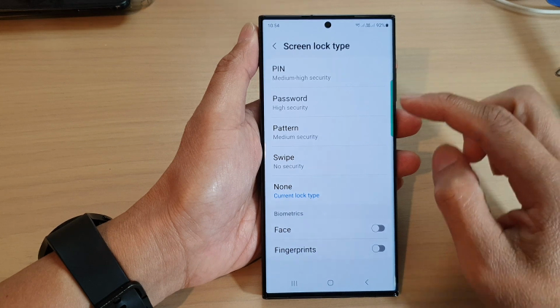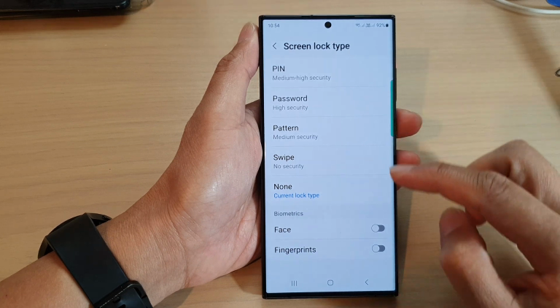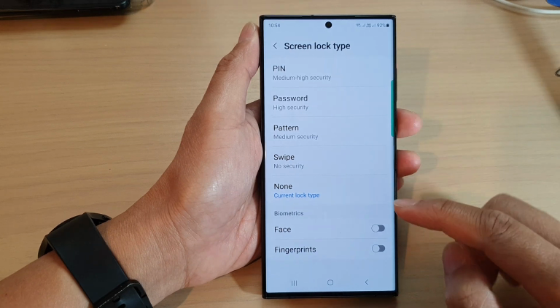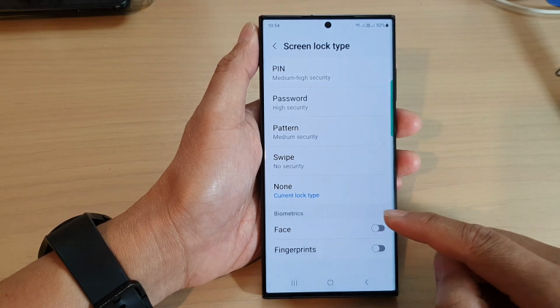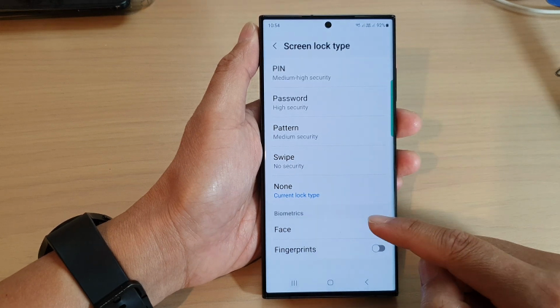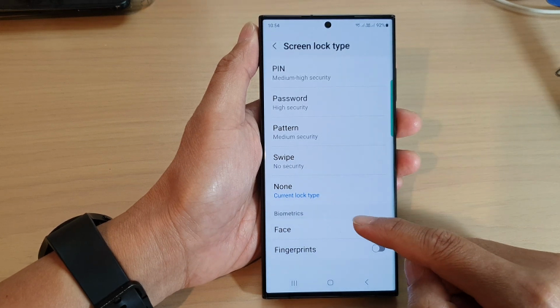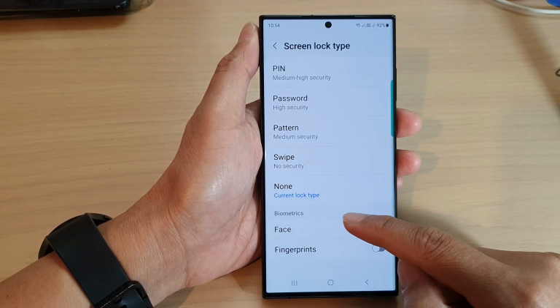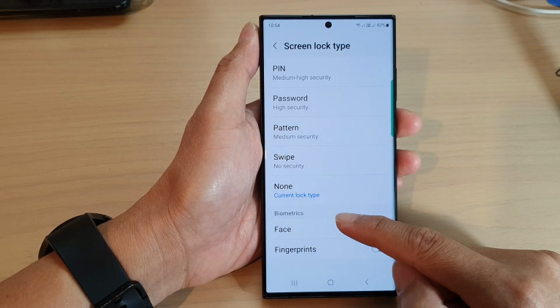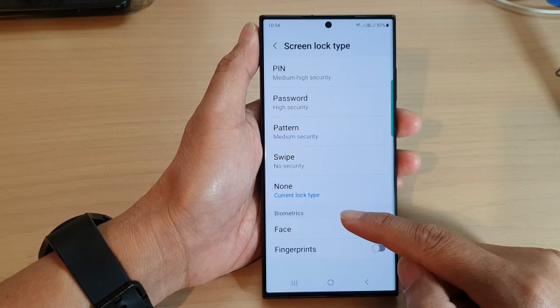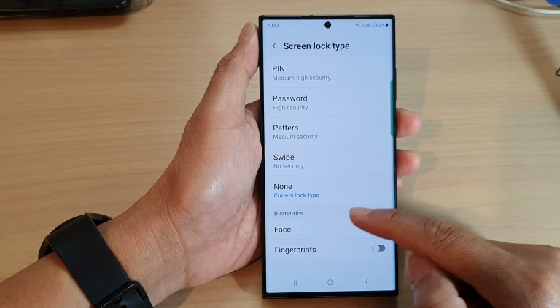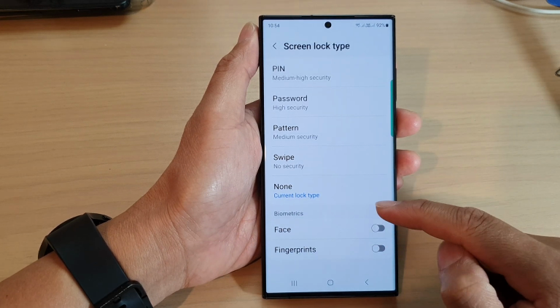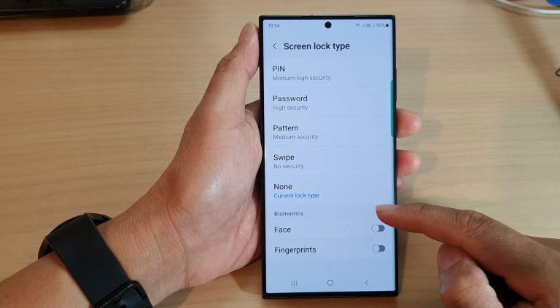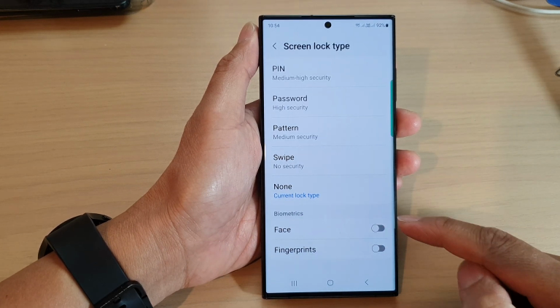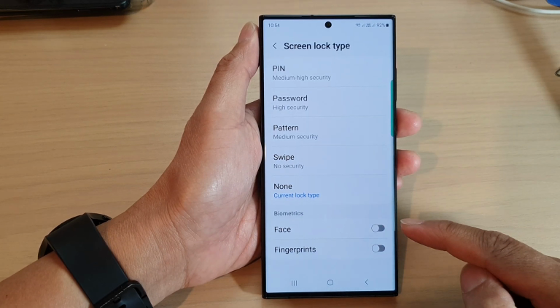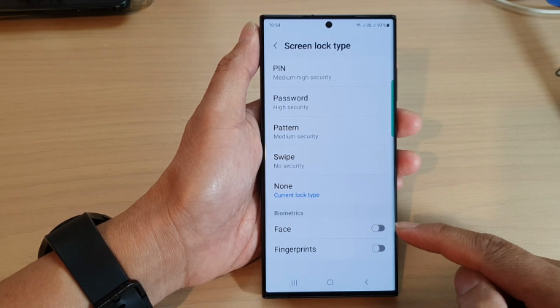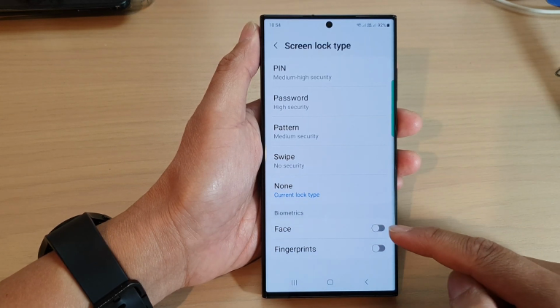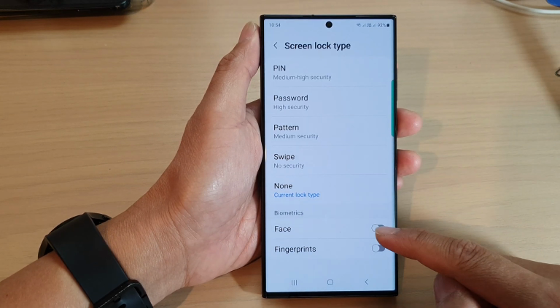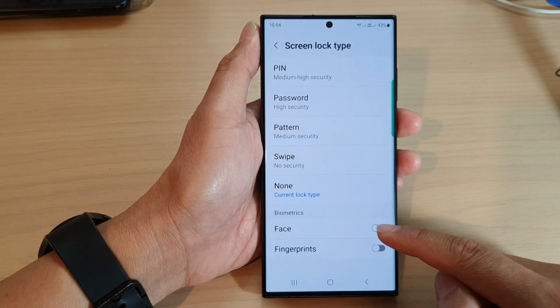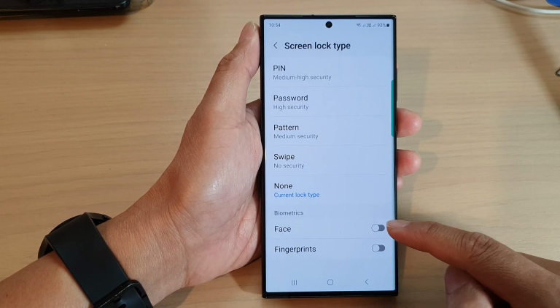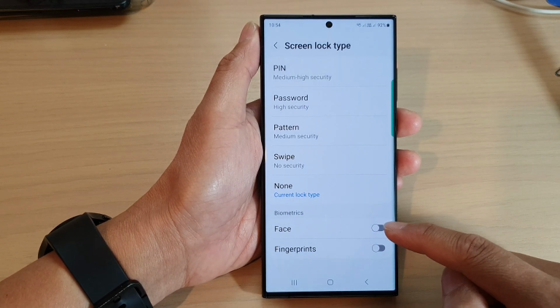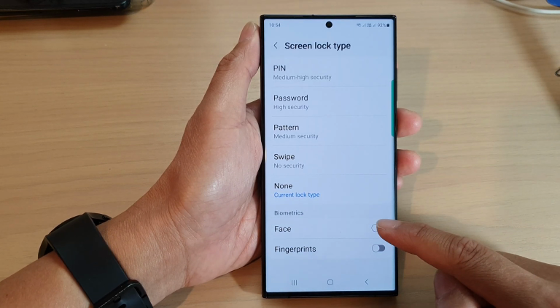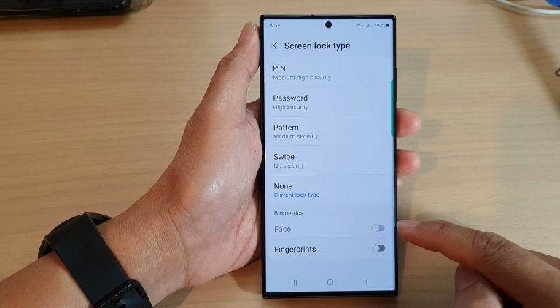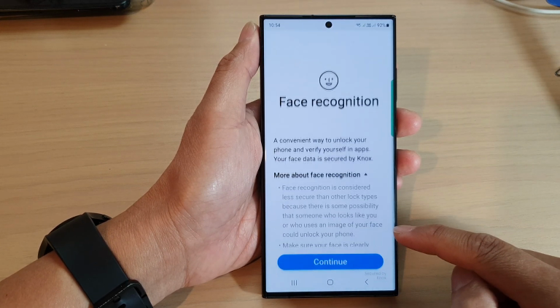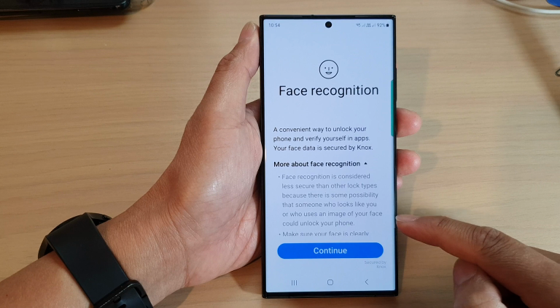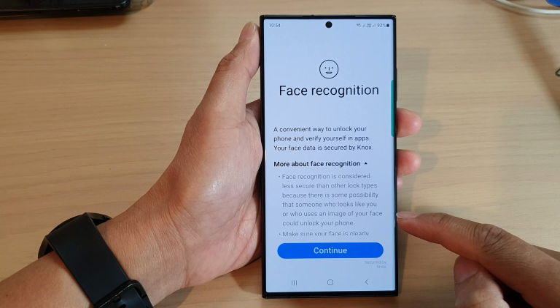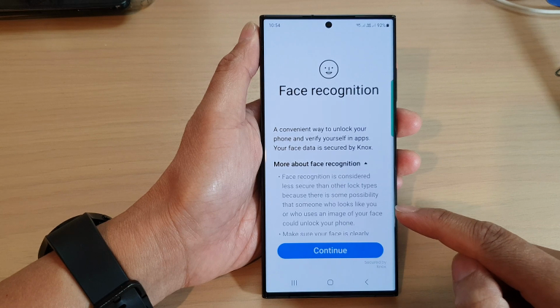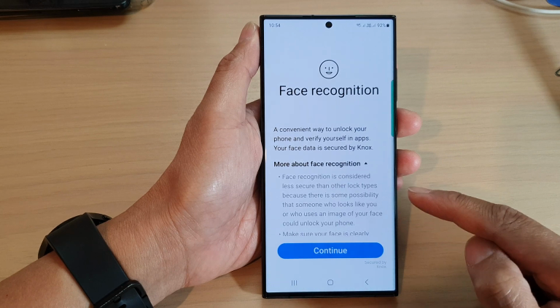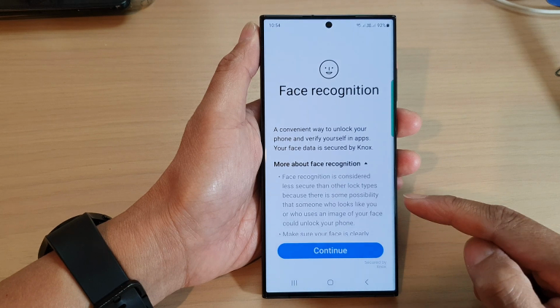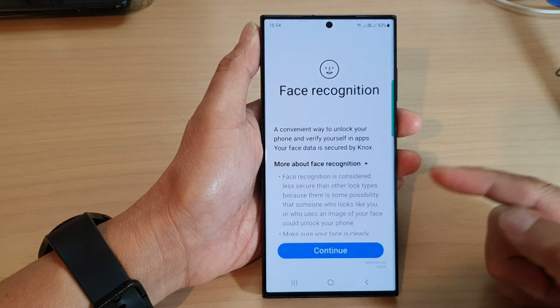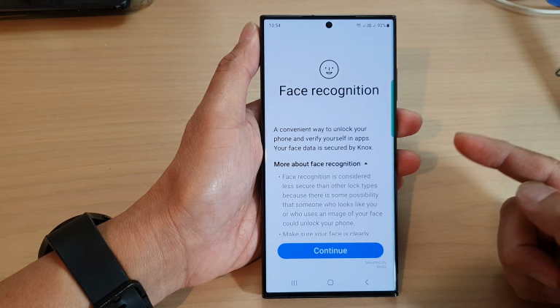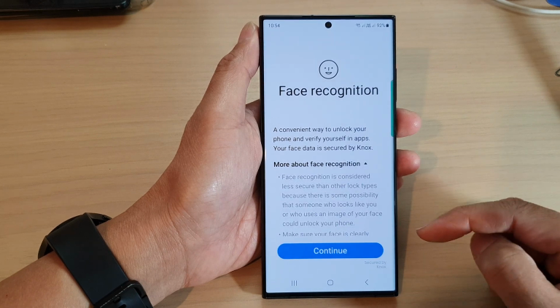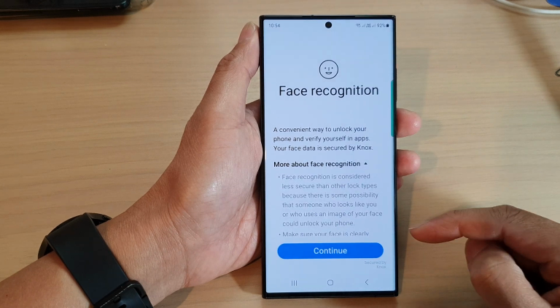Go down to the Biometrics section and tap on Face. Tap on that toggle button to switch it on.